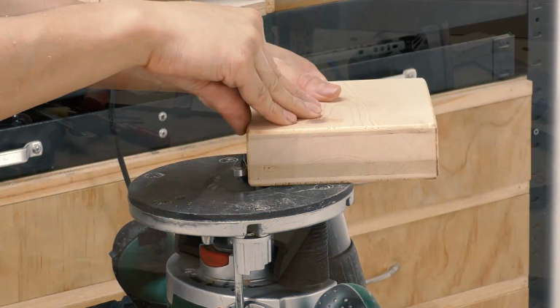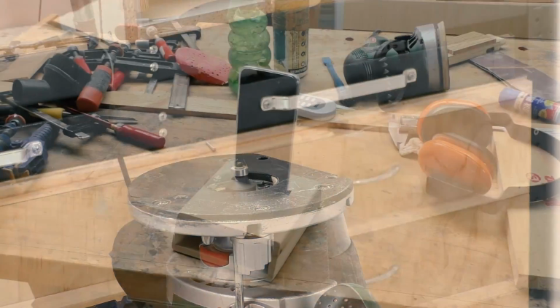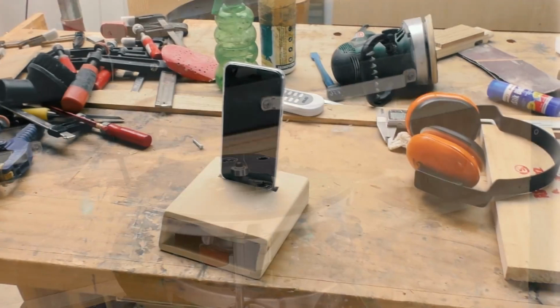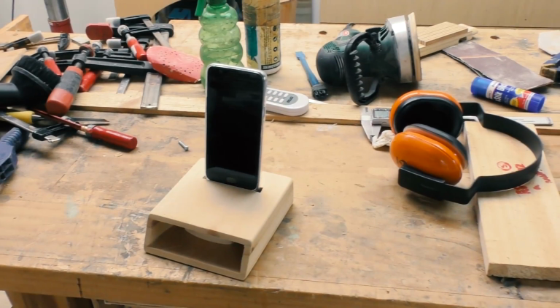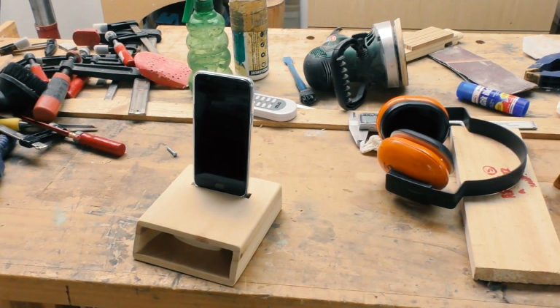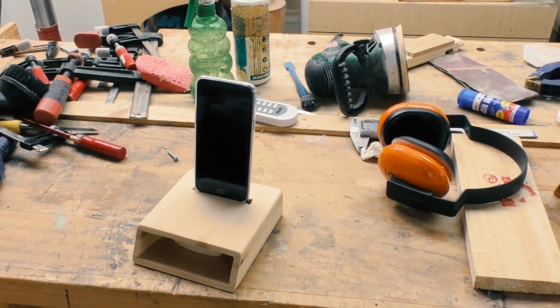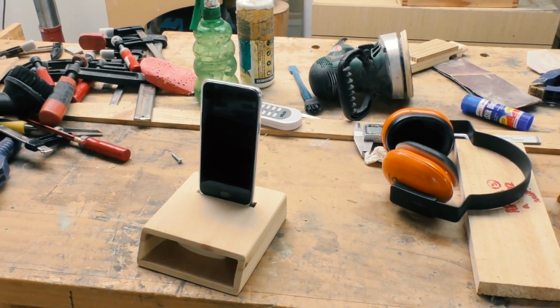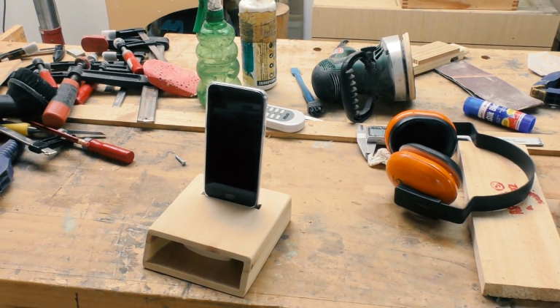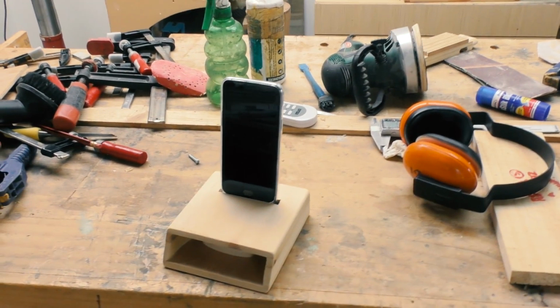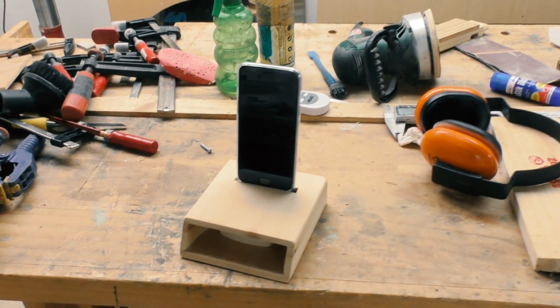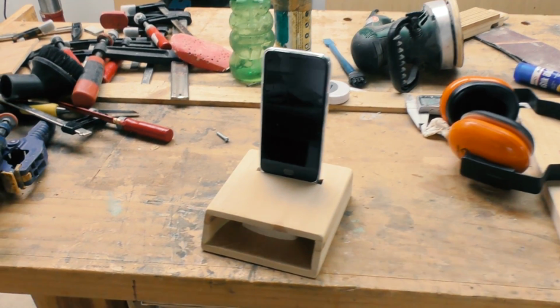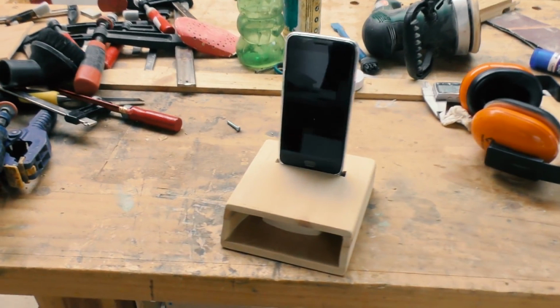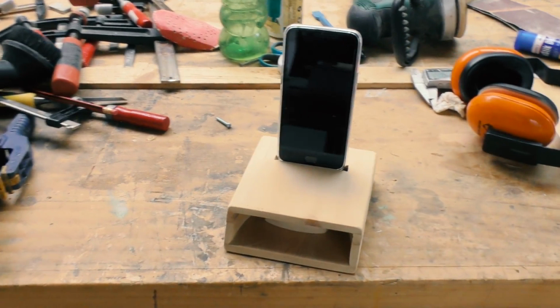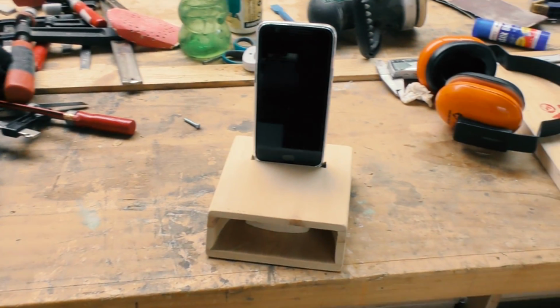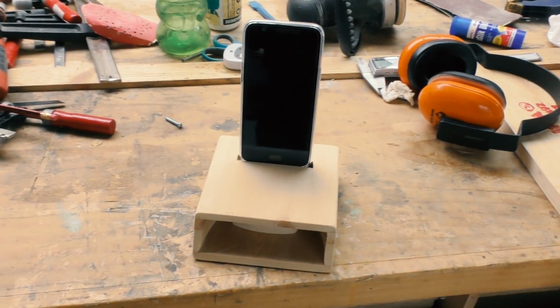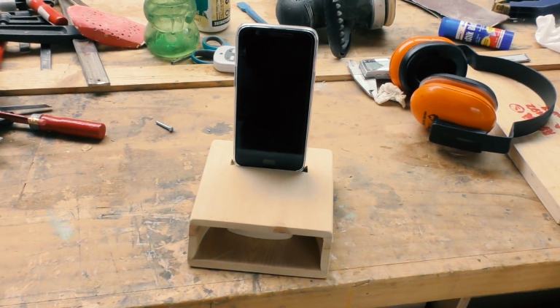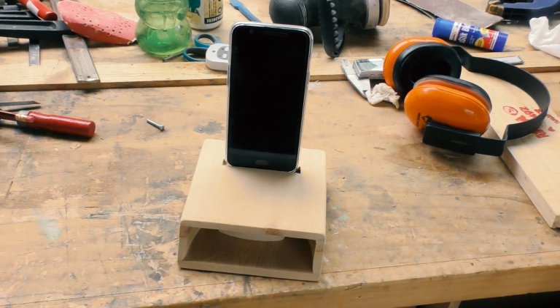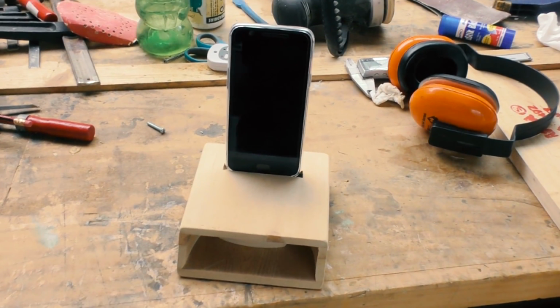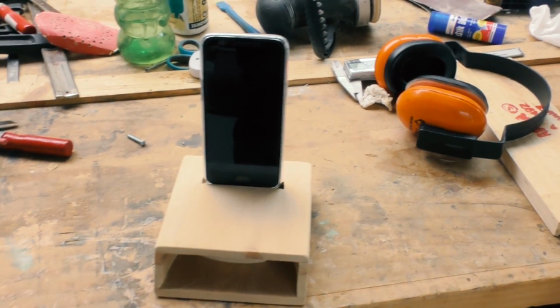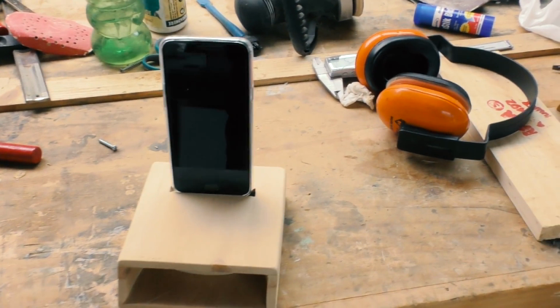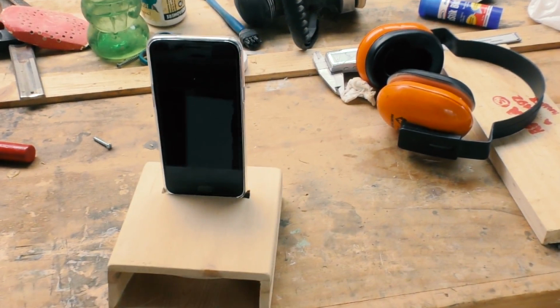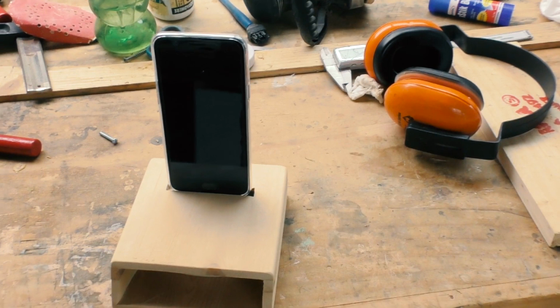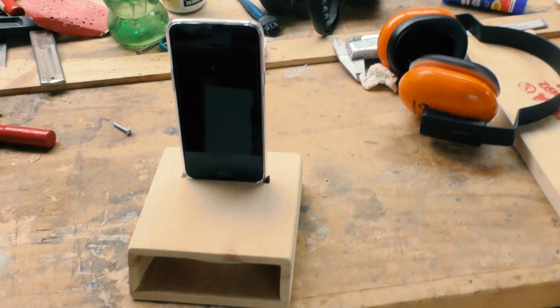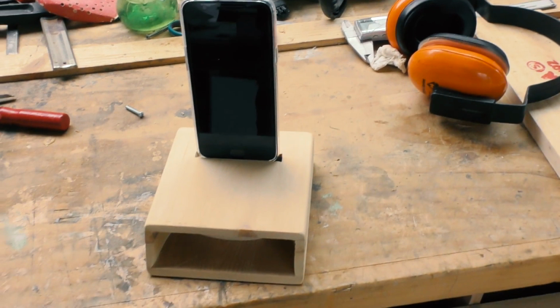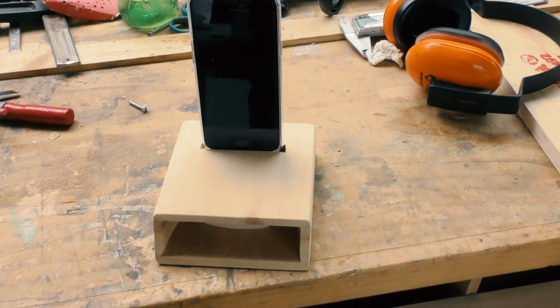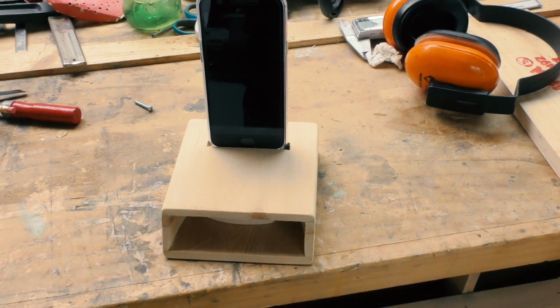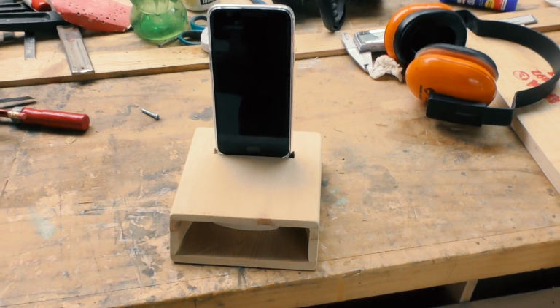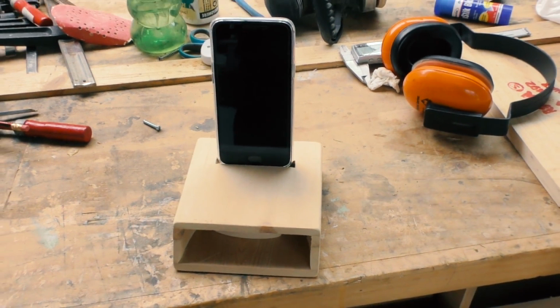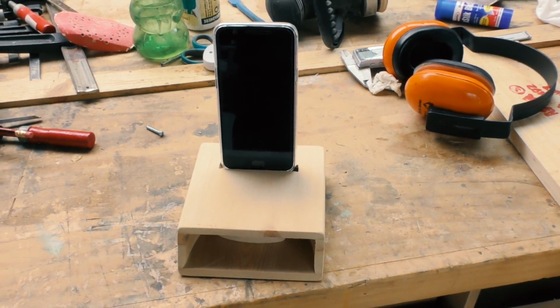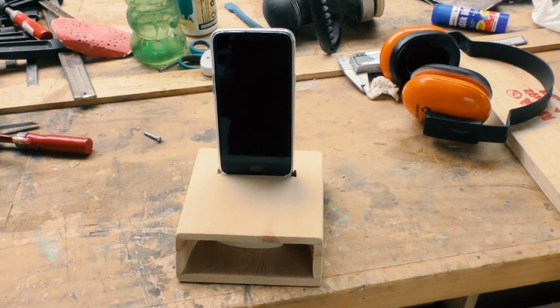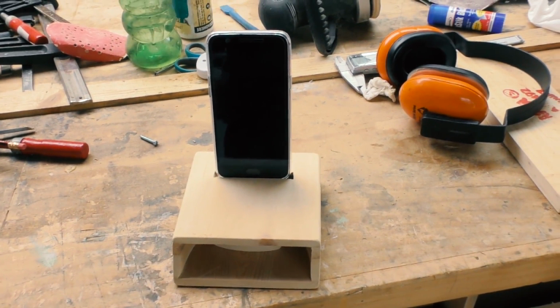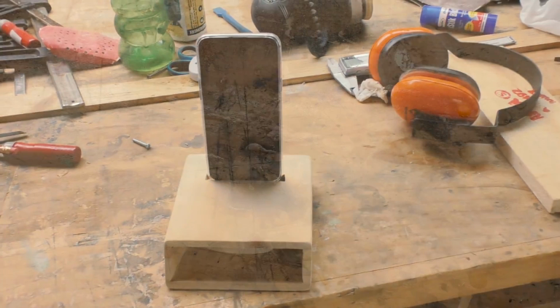For aesthetic reasons I'm cutting a bevel on the edge of the amplifier. After a nice coat of varnish one could easily call this done, but for me this is where the fun actually starts.